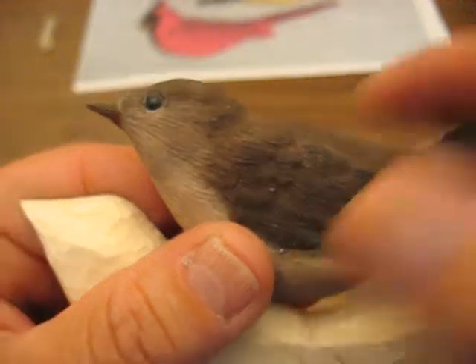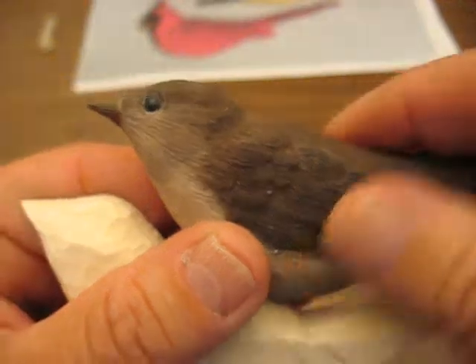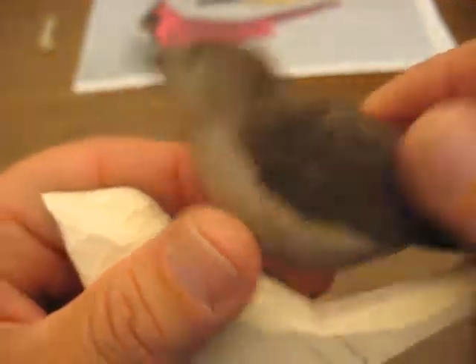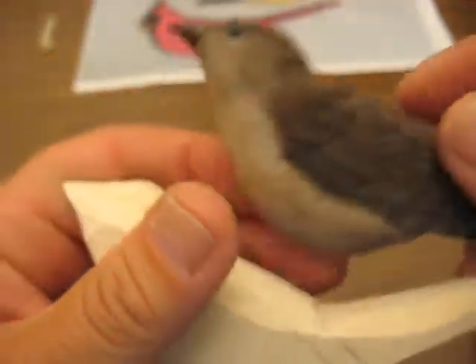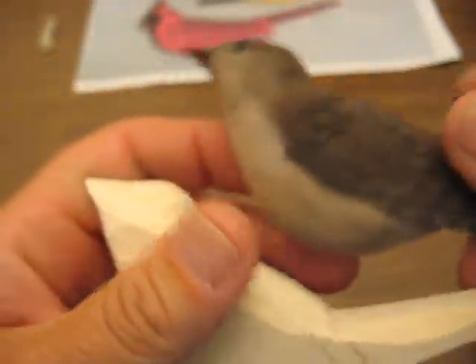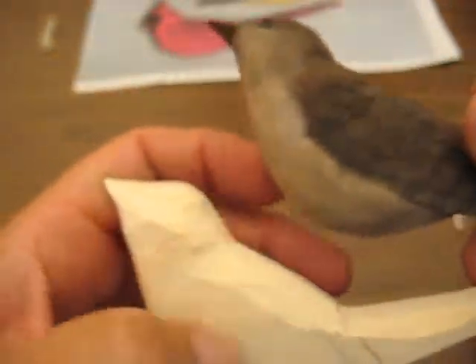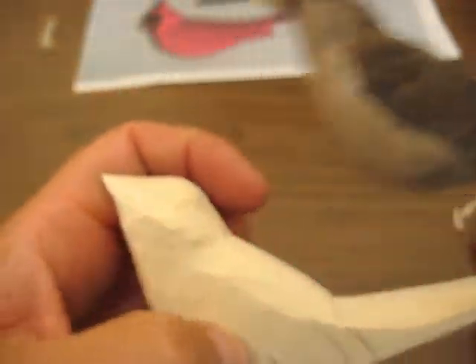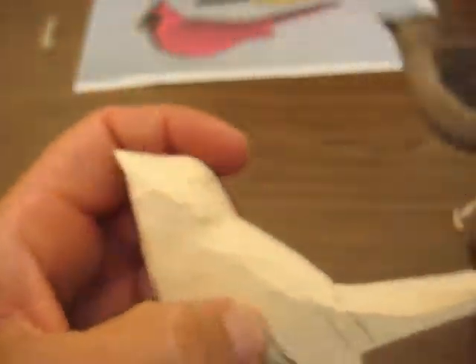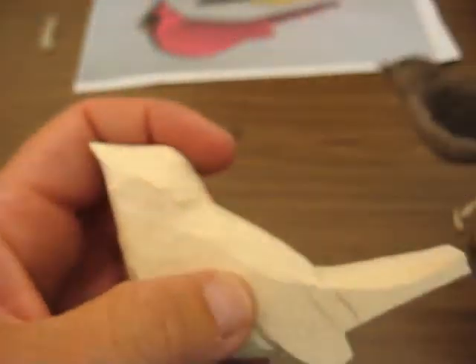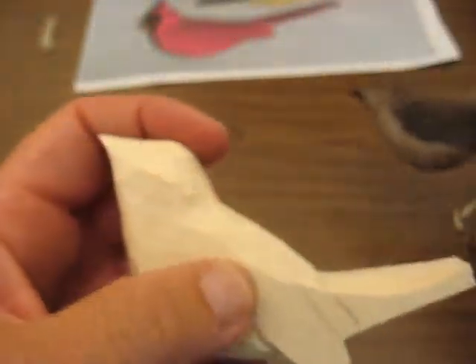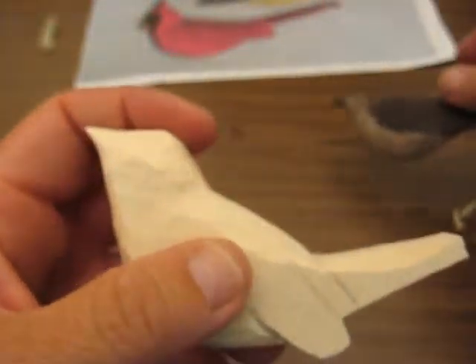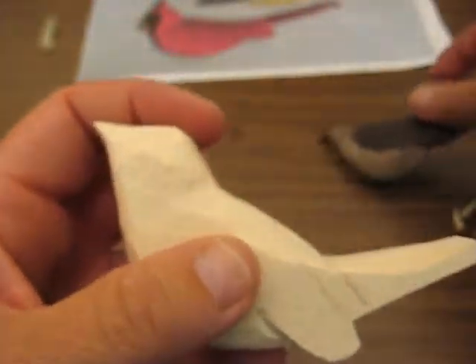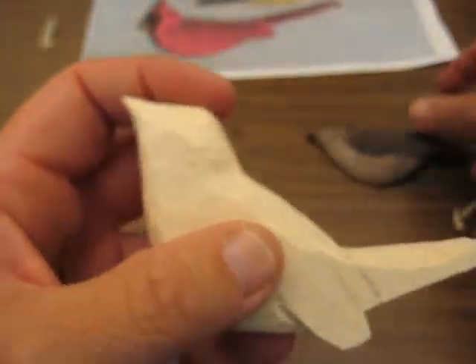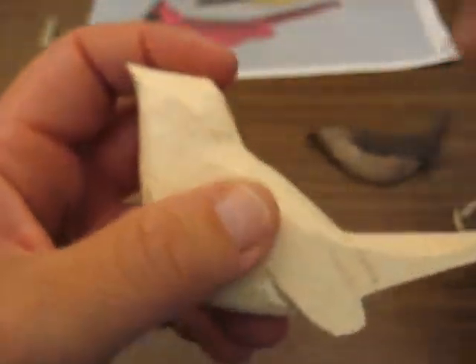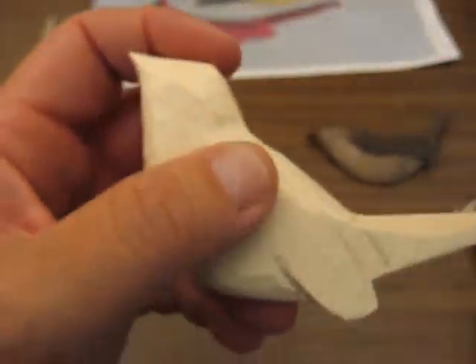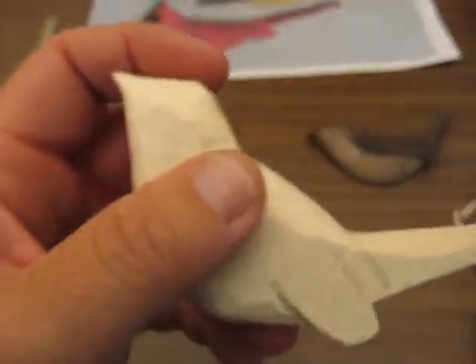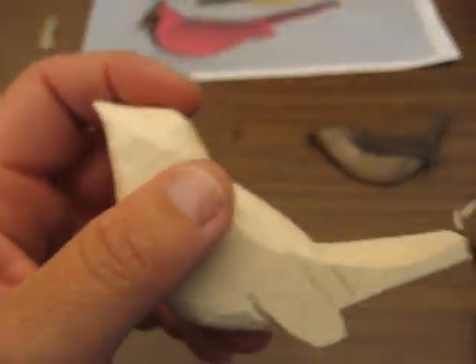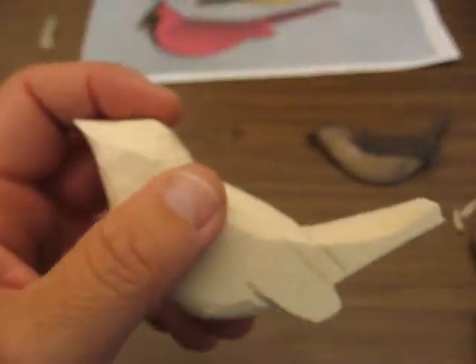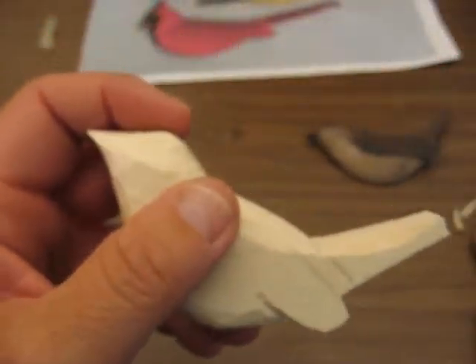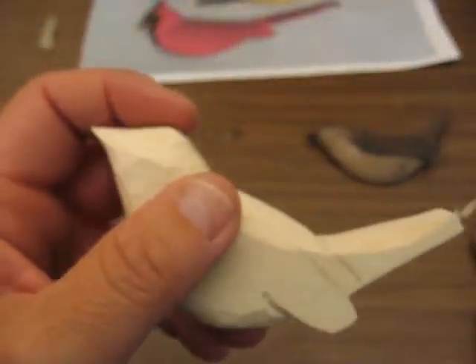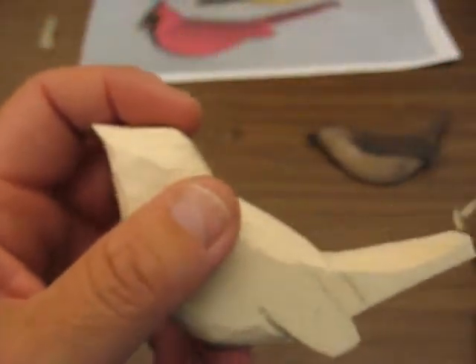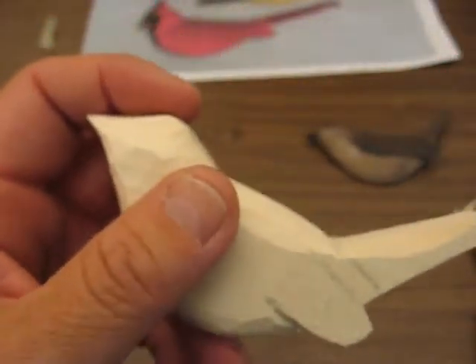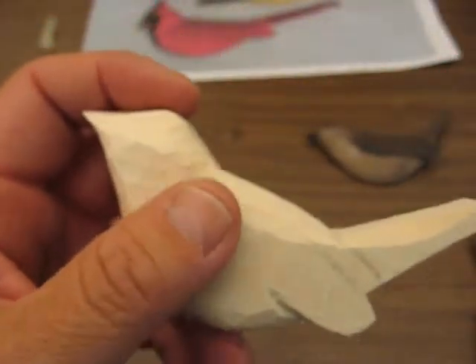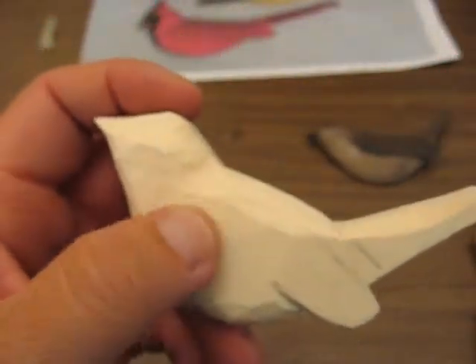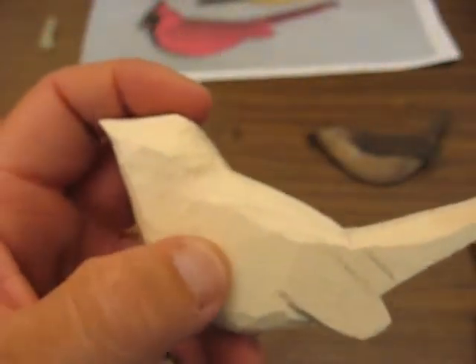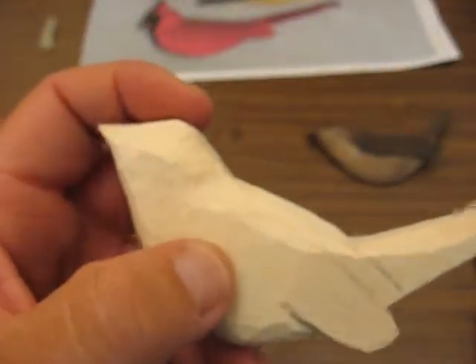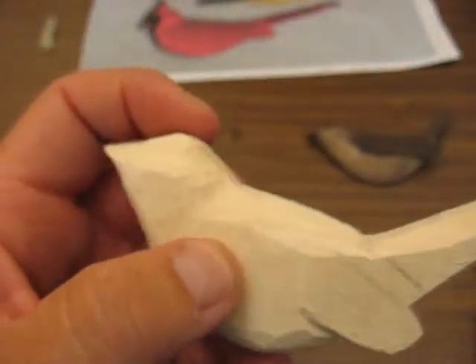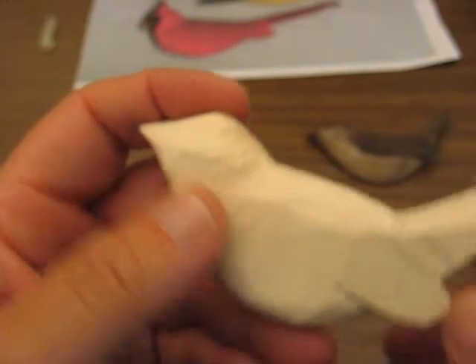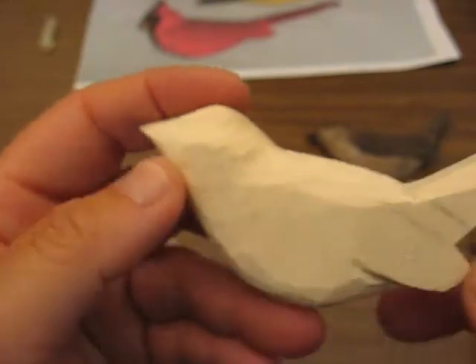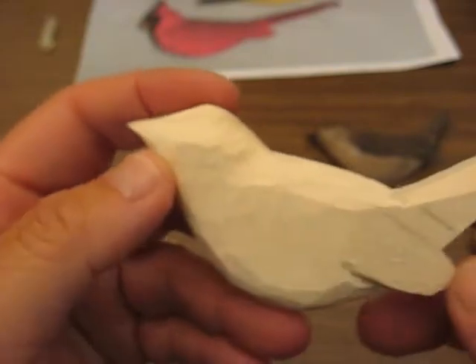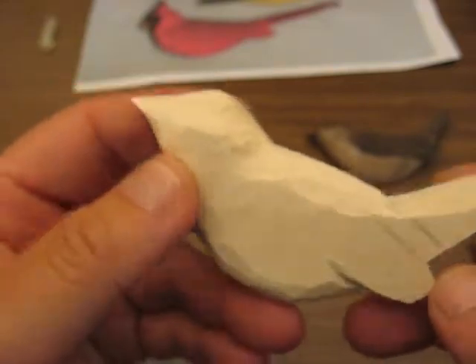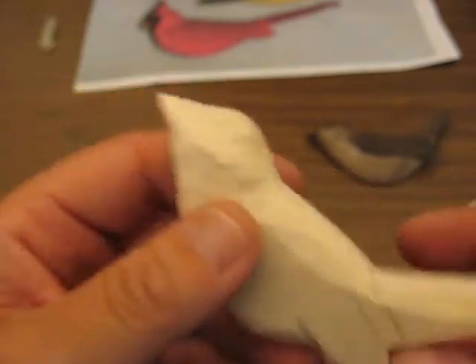Hi folks, welcome back. This is Arlene again from the Carver's Woodshop. We're doing a wren.